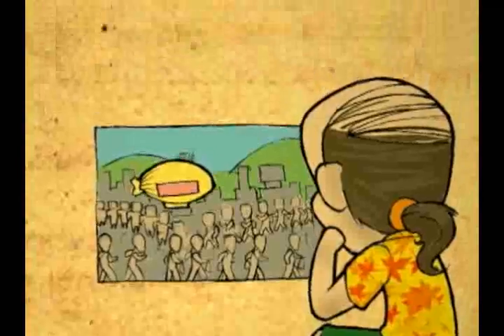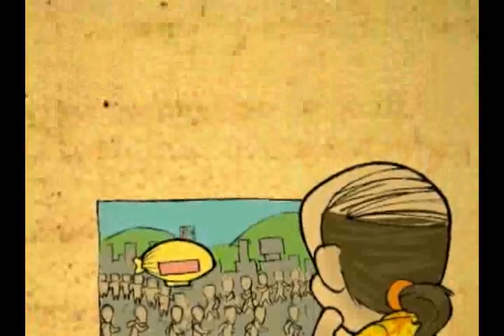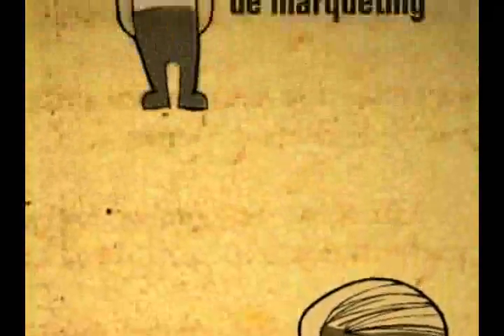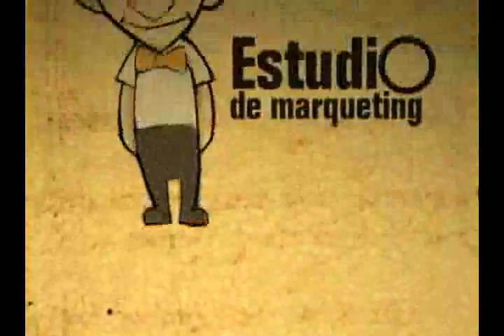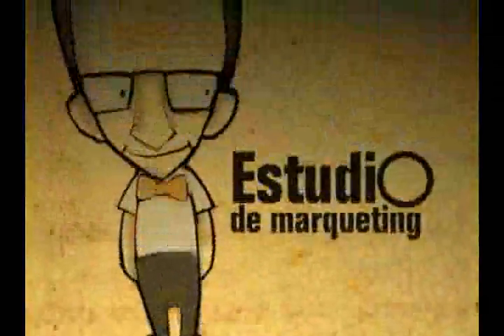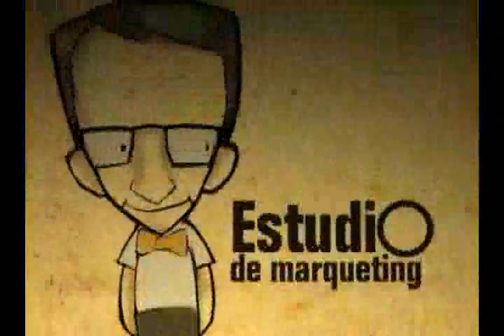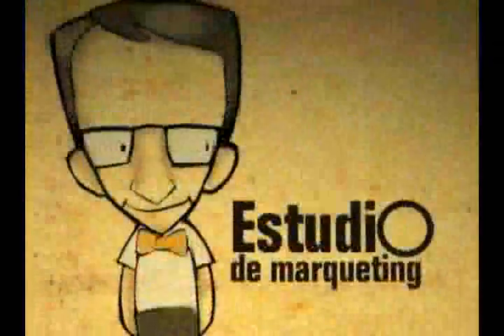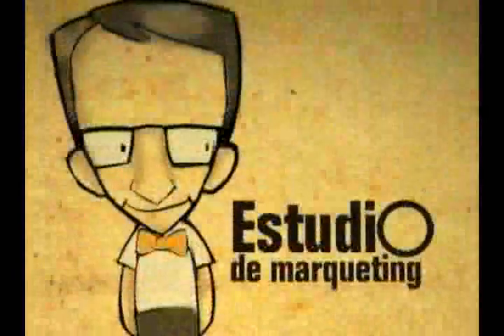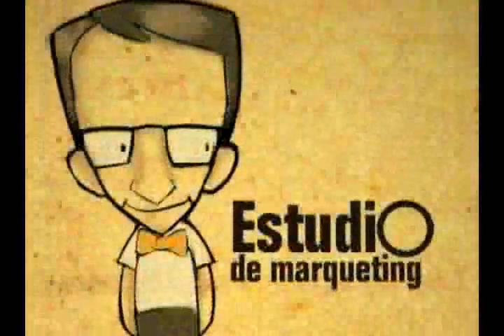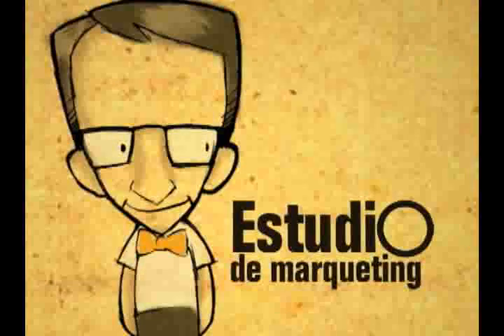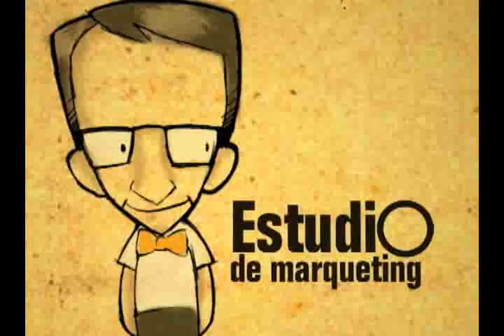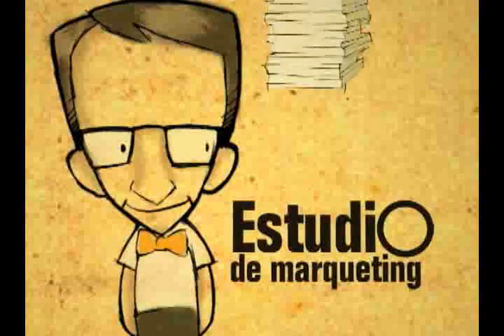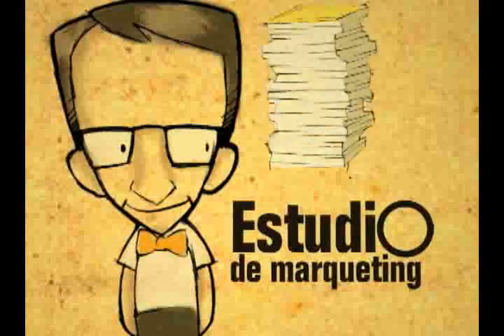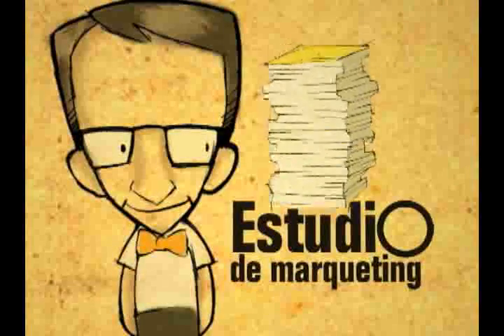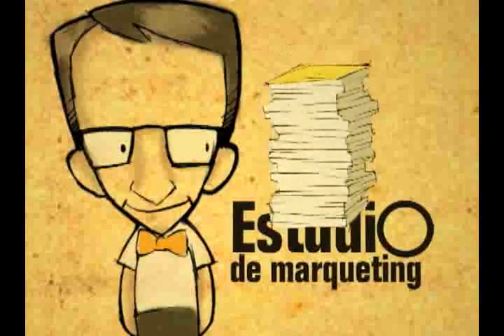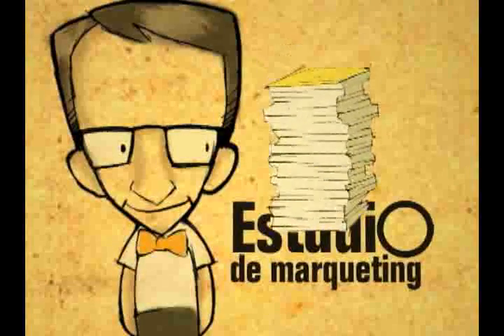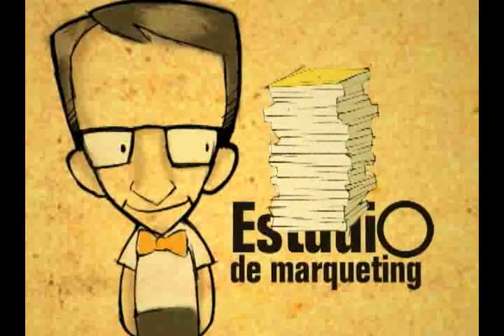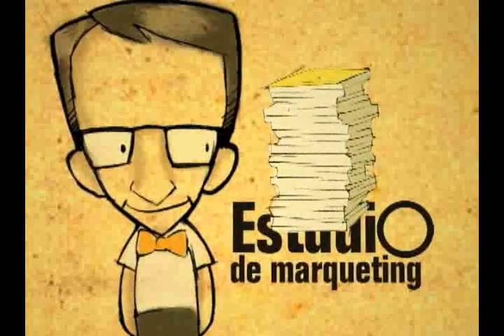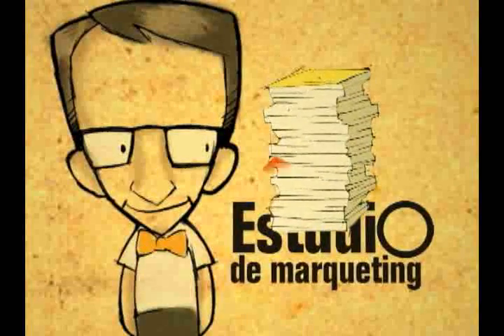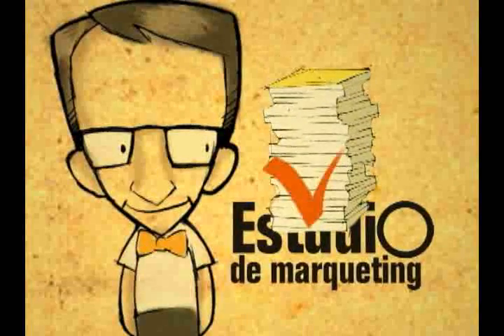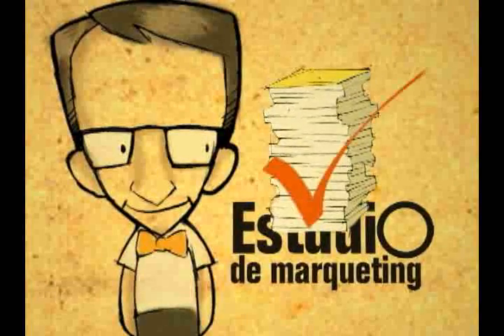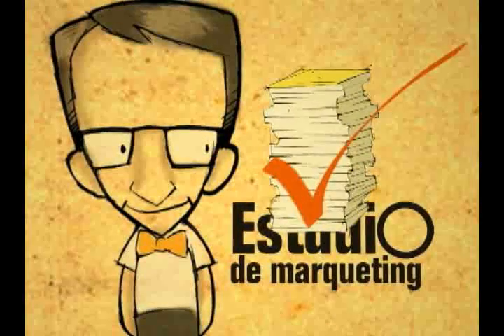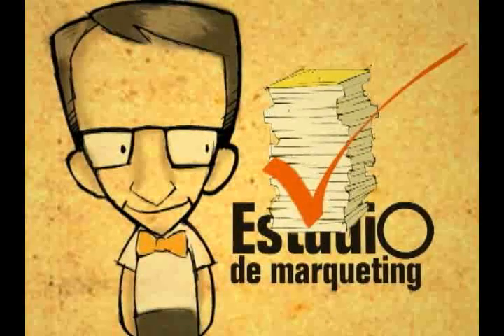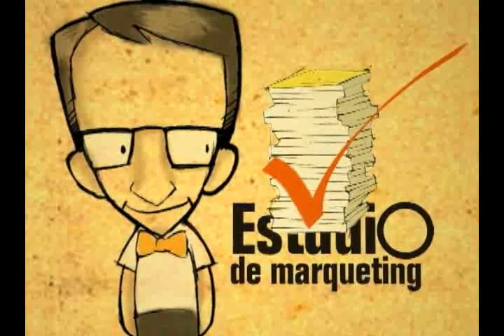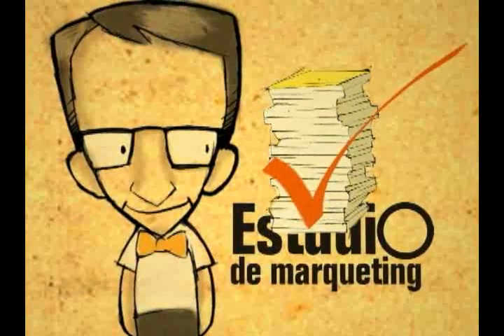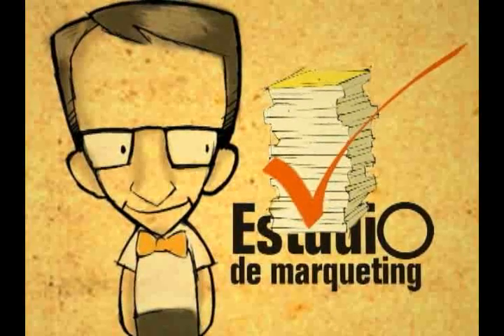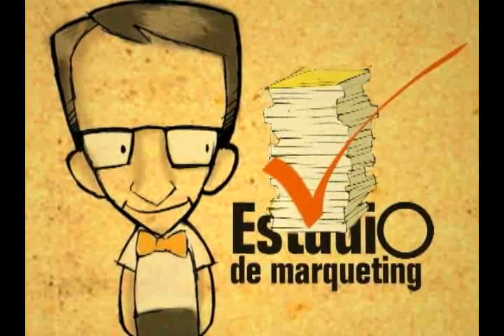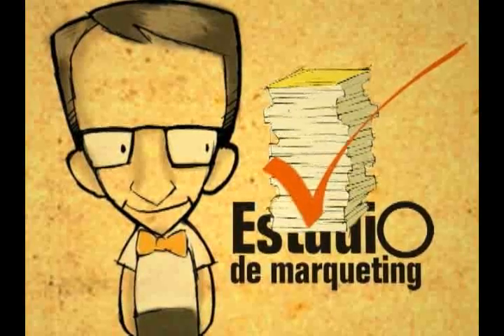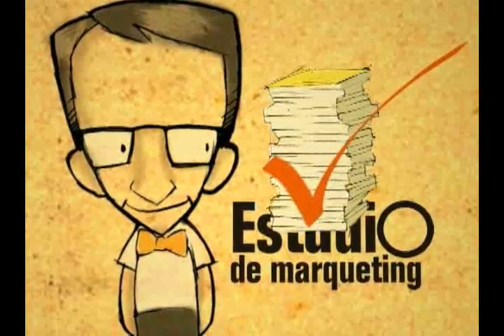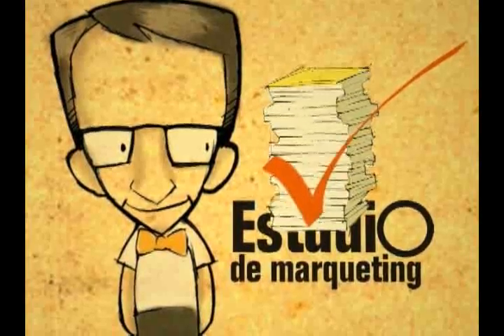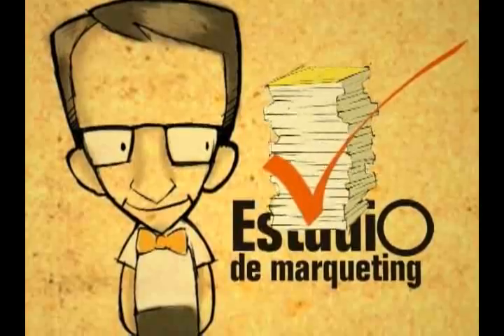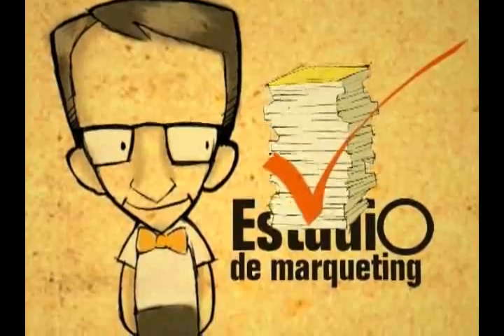Después del análisis de mercado, el autor recibe la feliz noticia de aprobación de su obra.